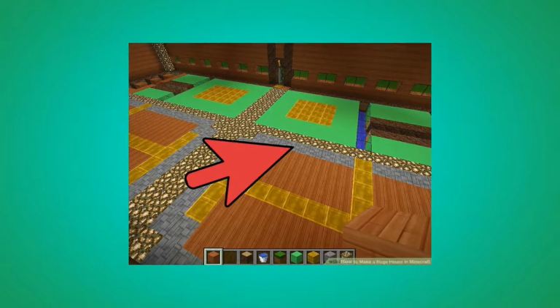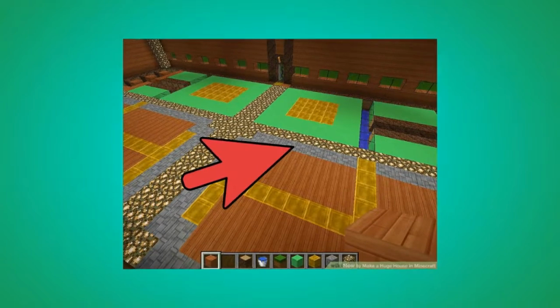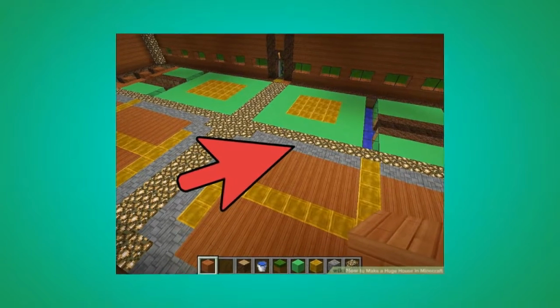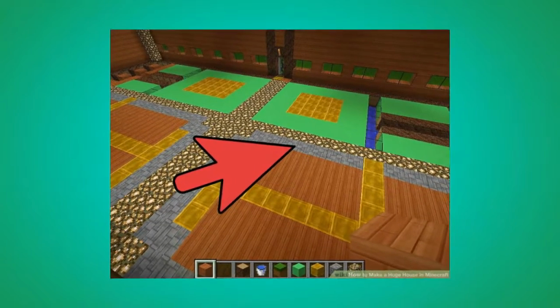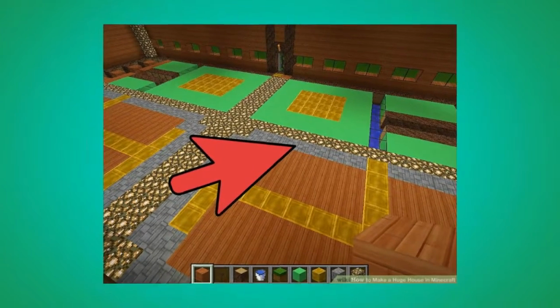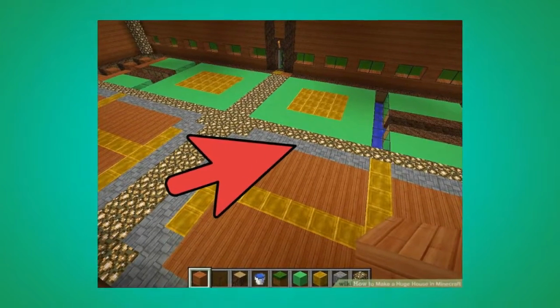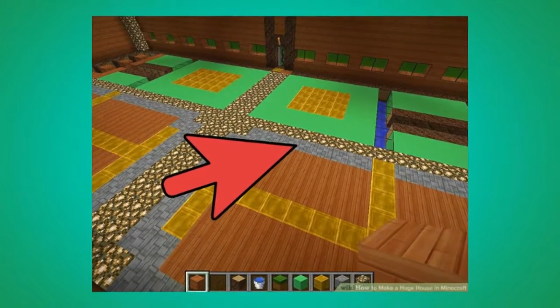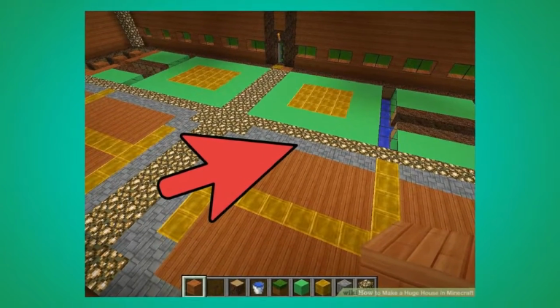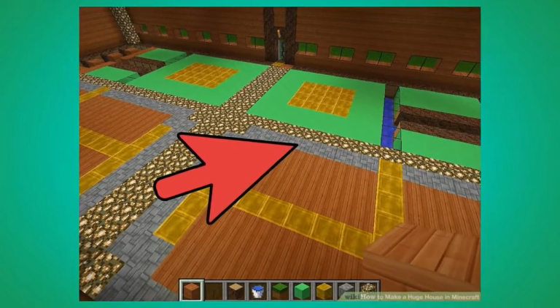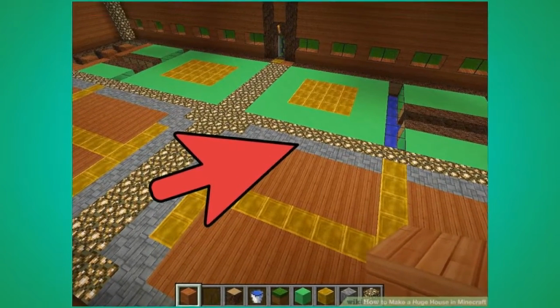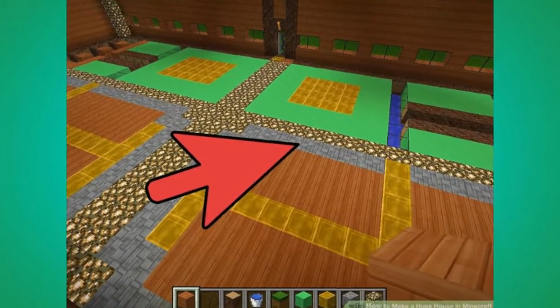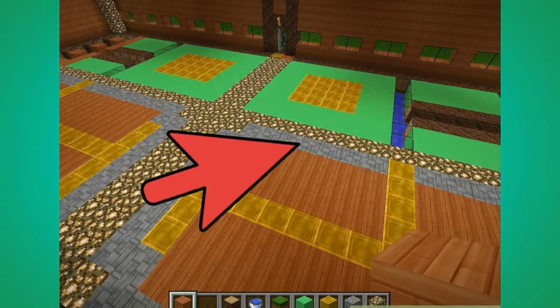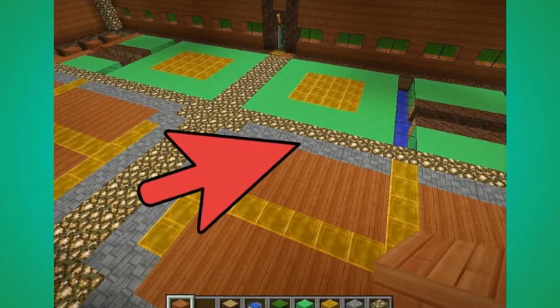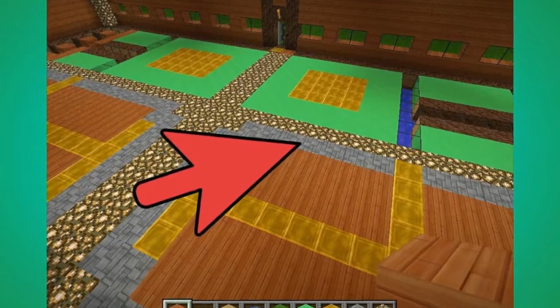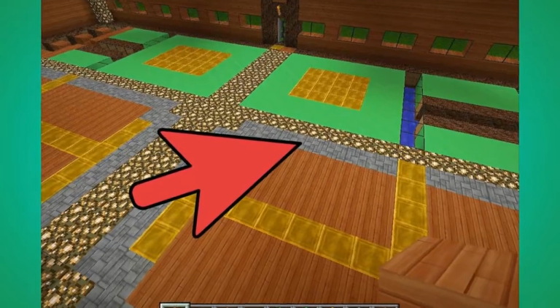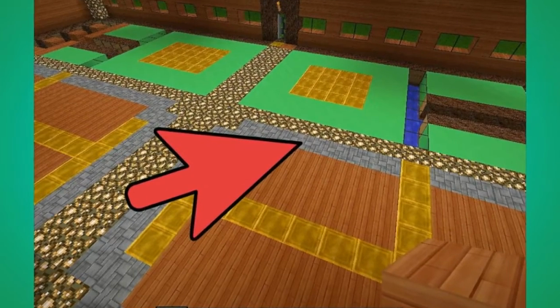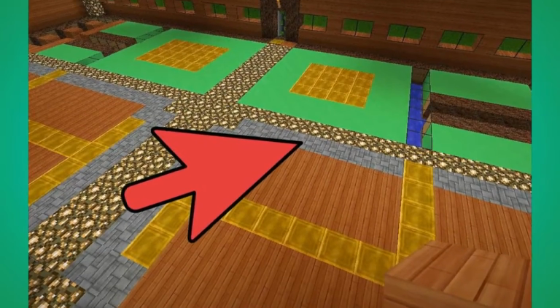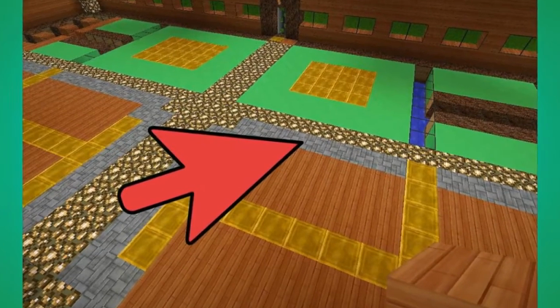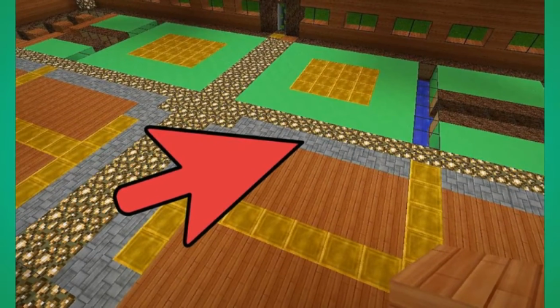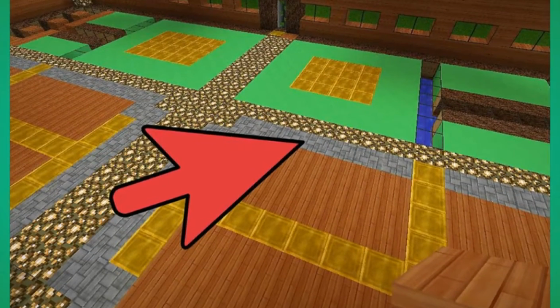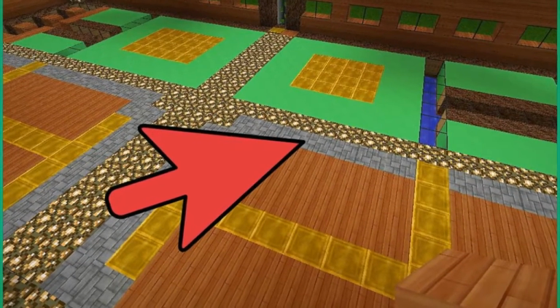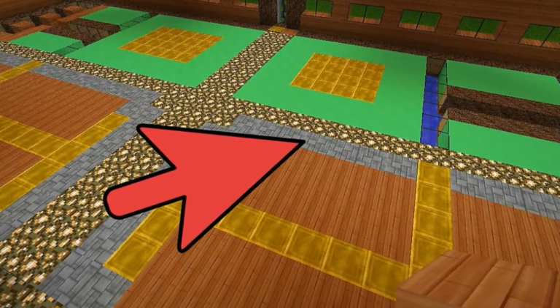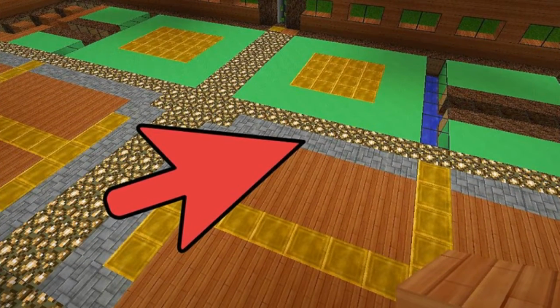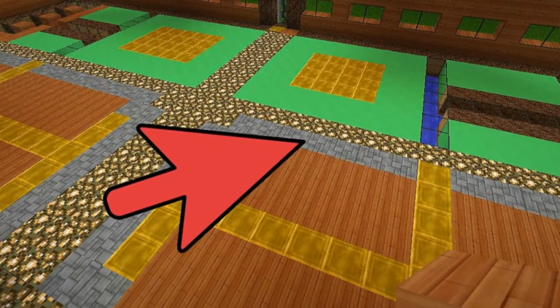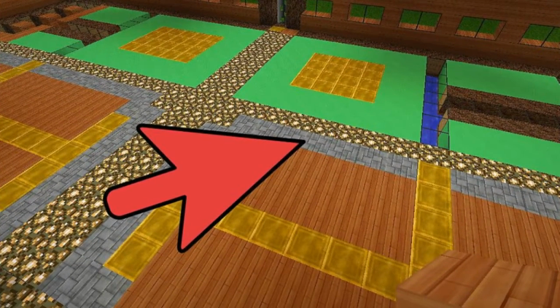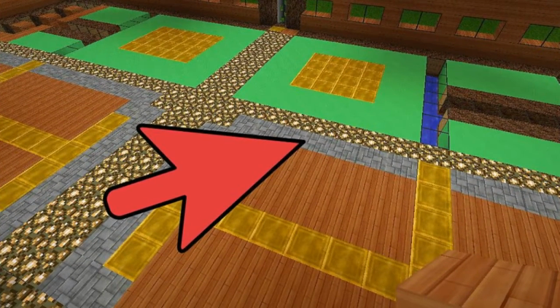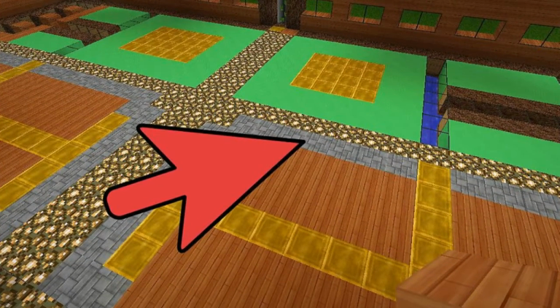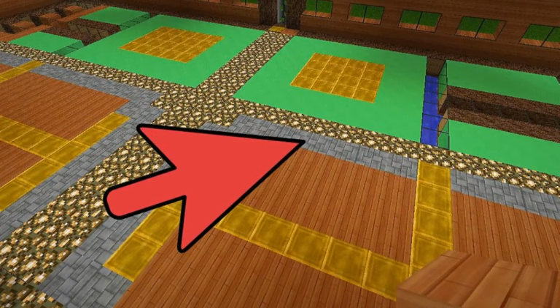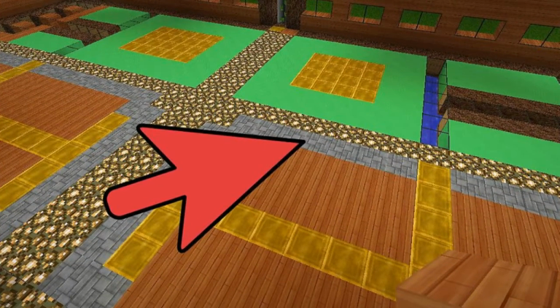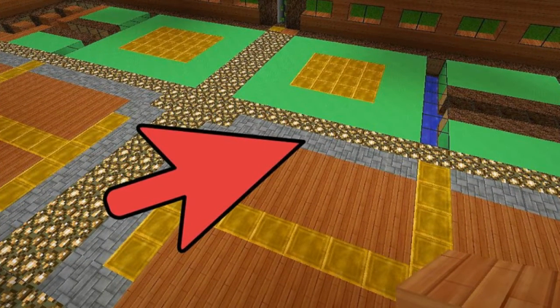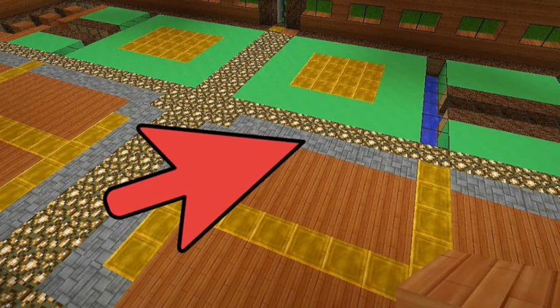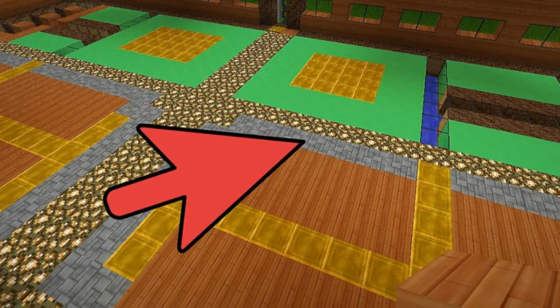Number 8. Dig out the space on your floor and replace it with any nice block you would like.